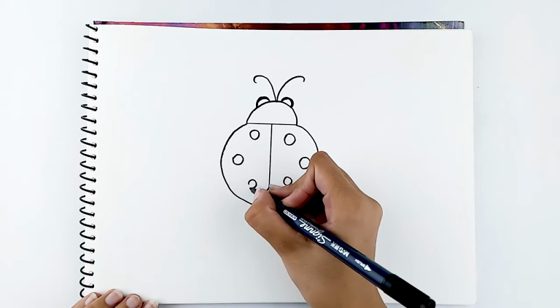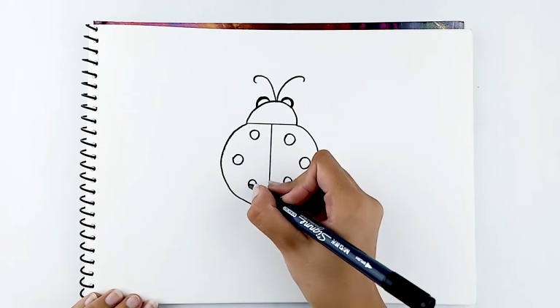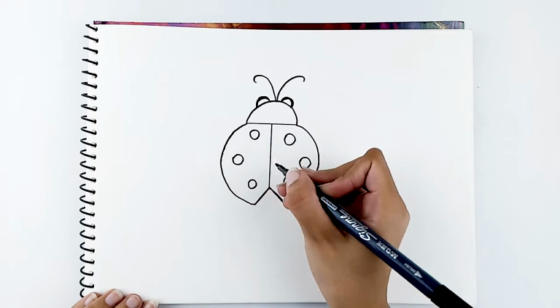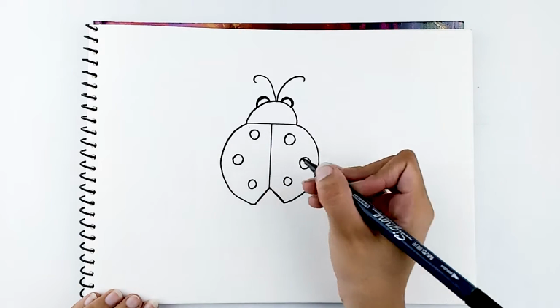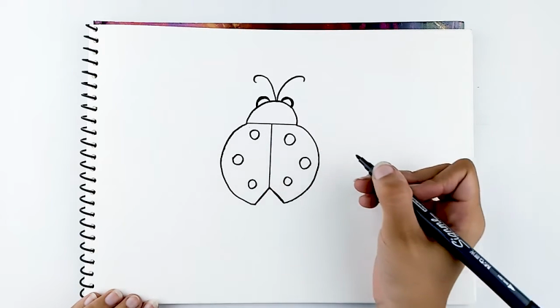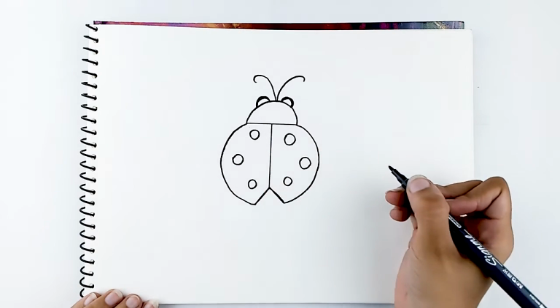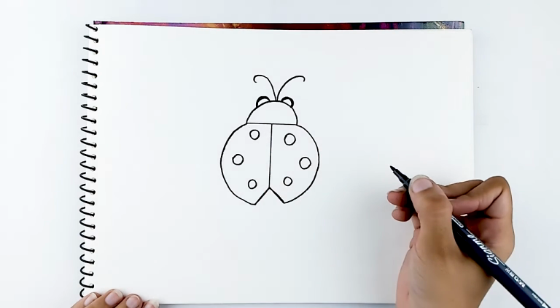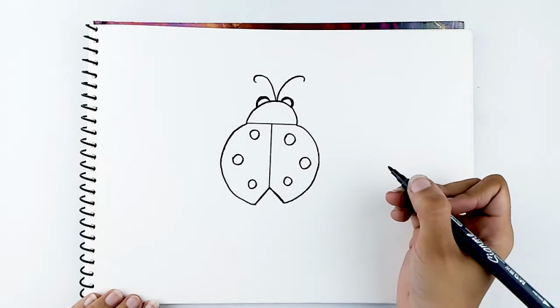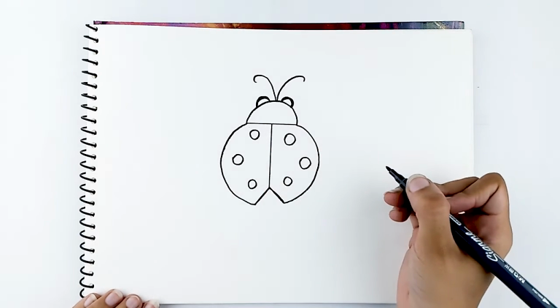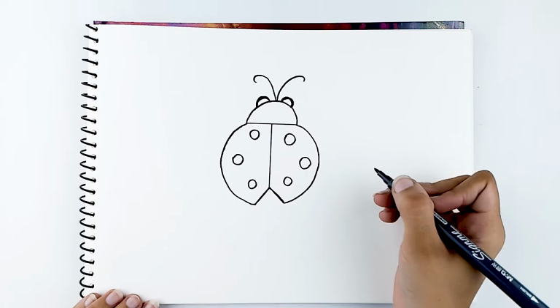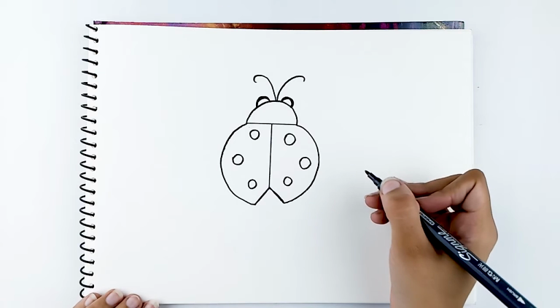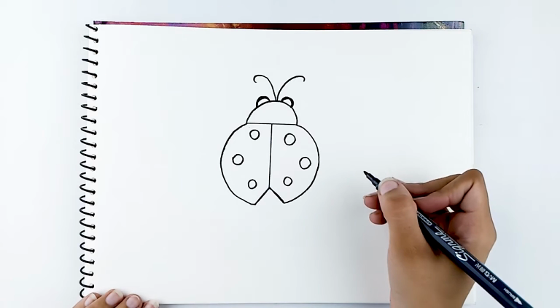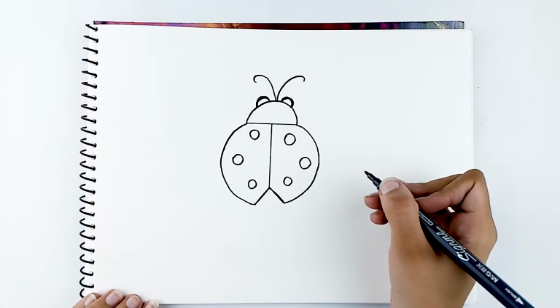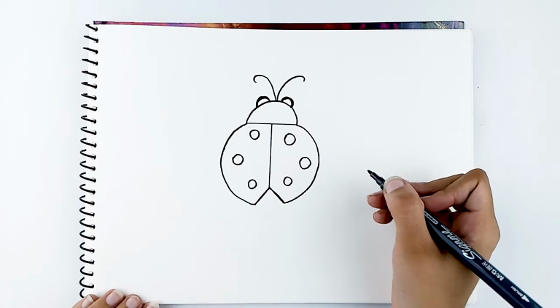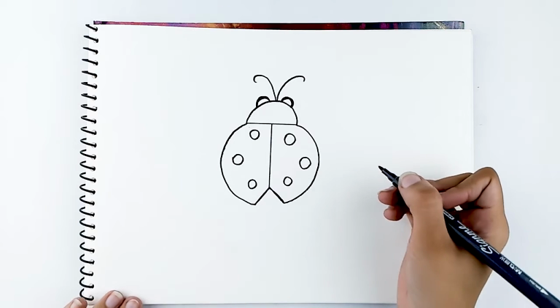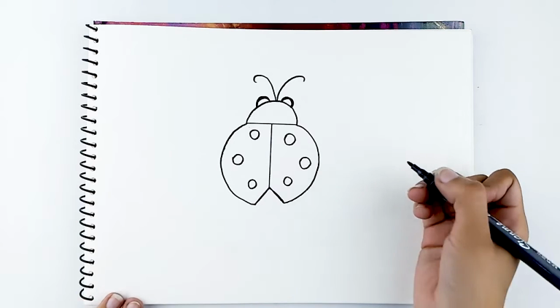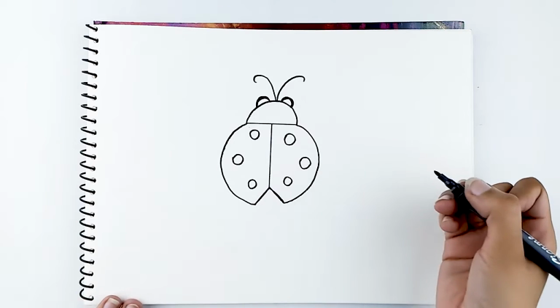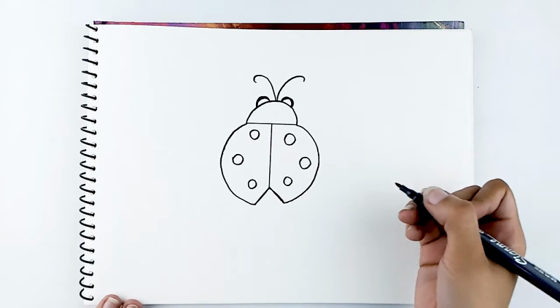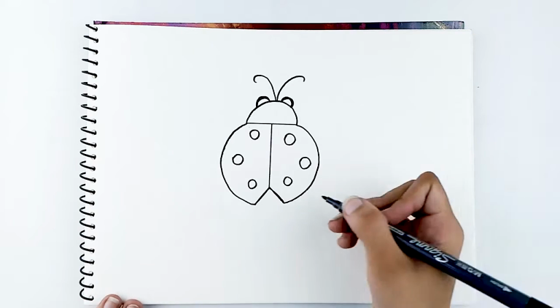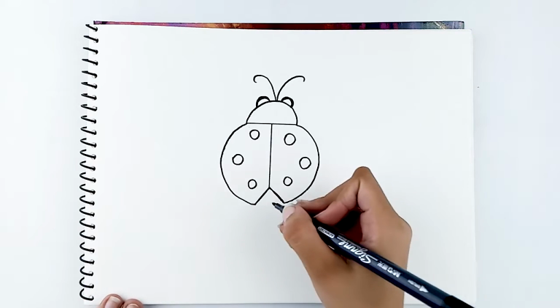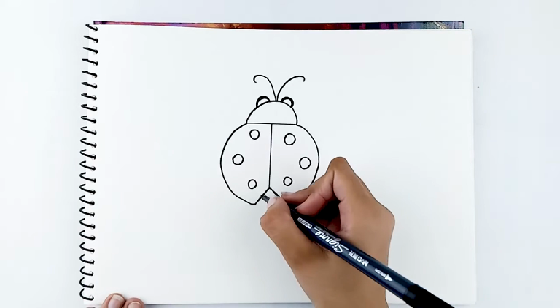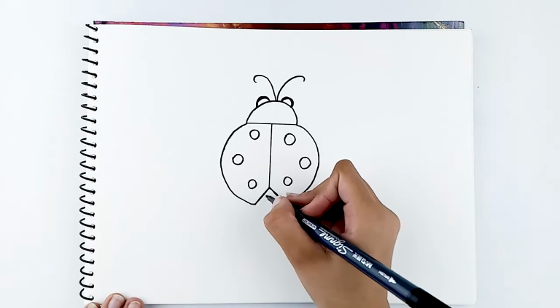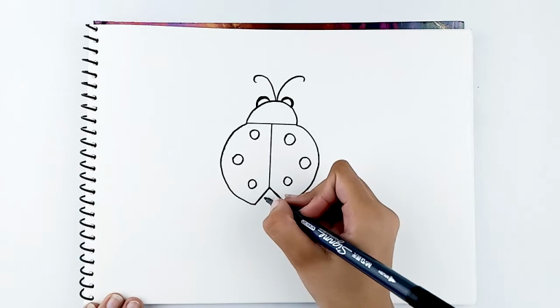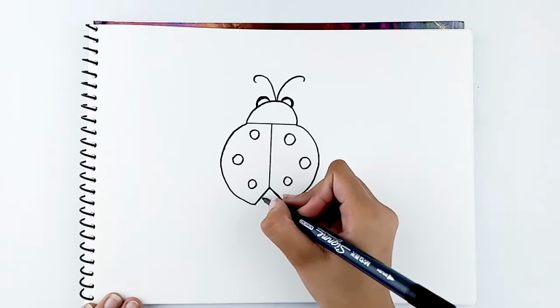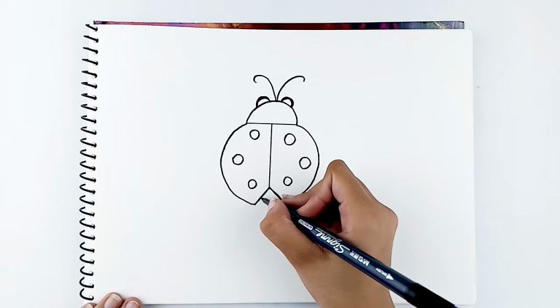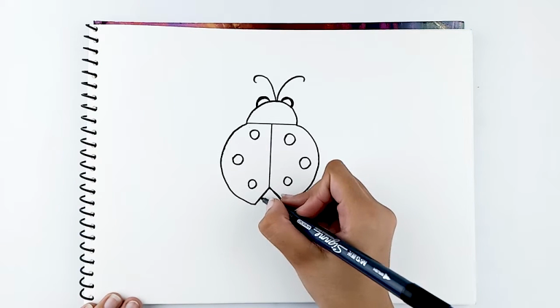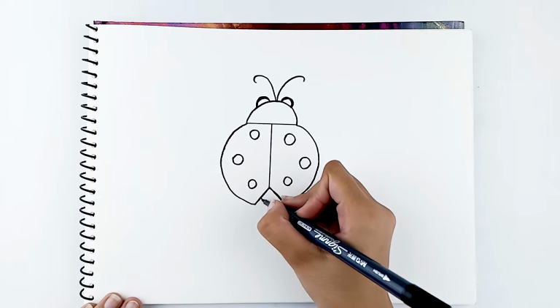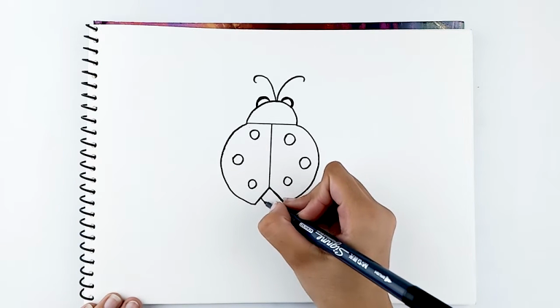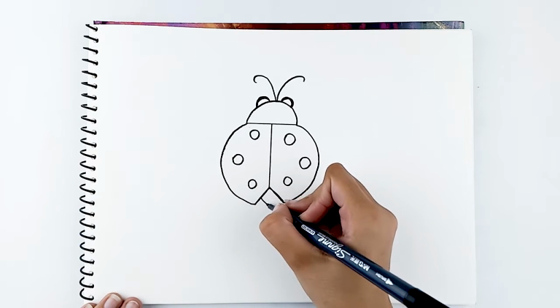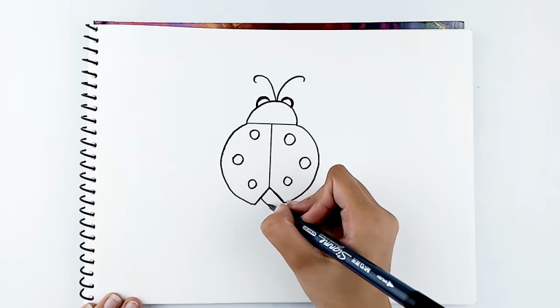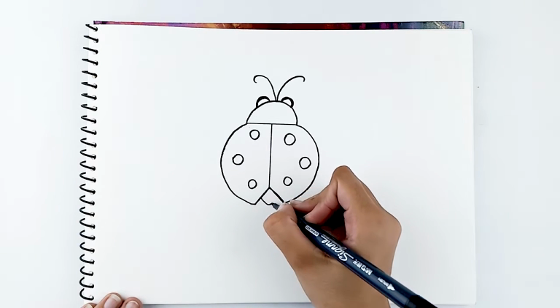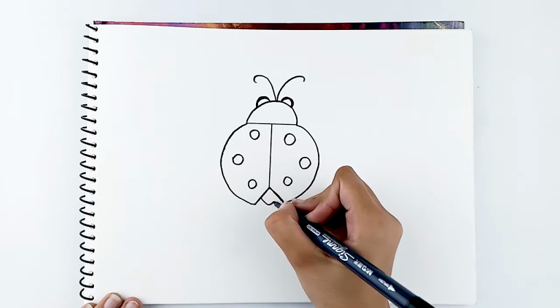Last but not least, draw a small triangle upside down at the bottom of the wing for the tail.